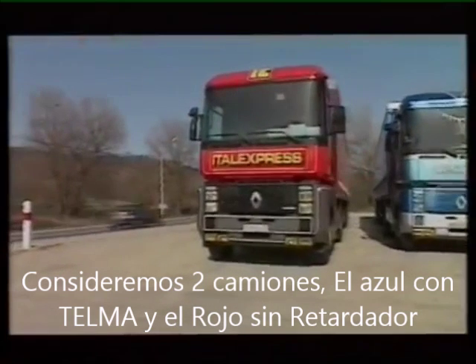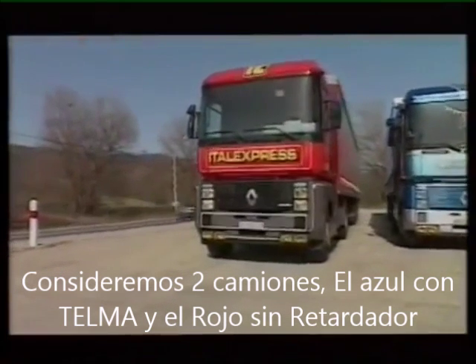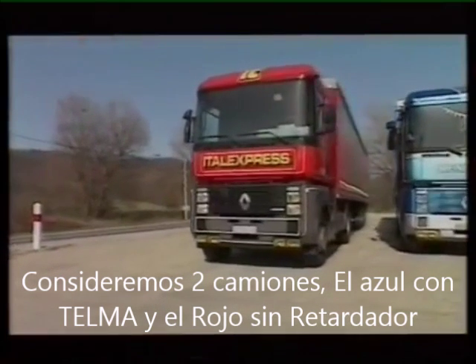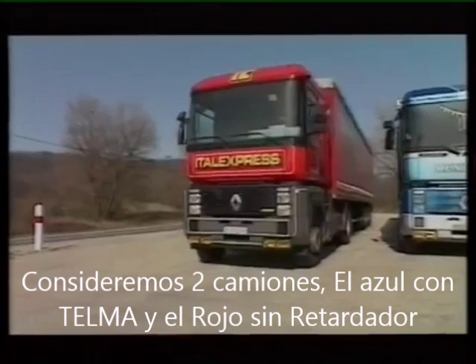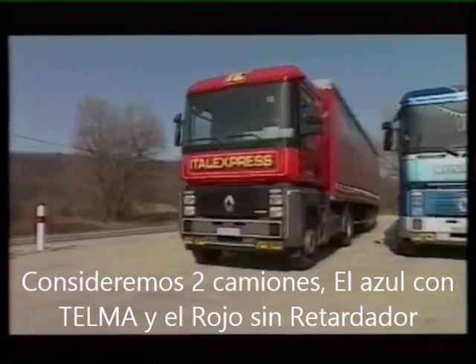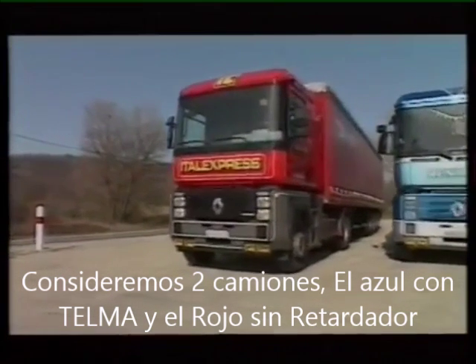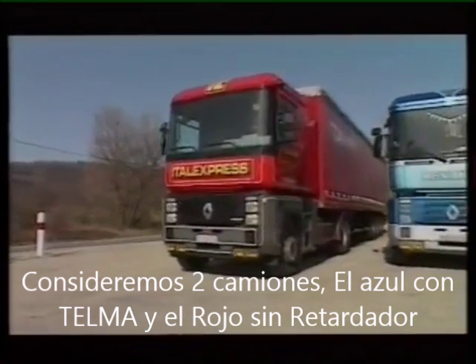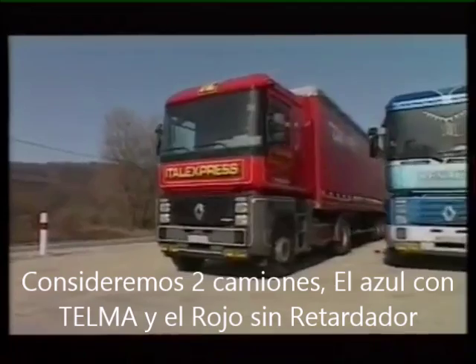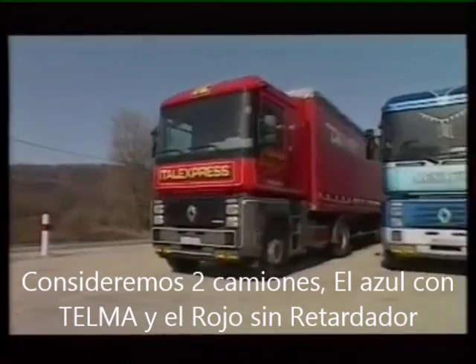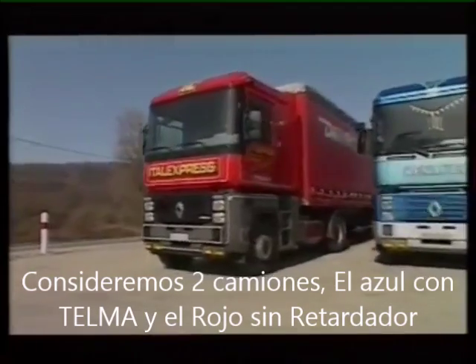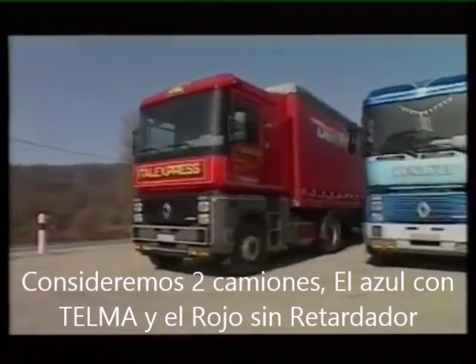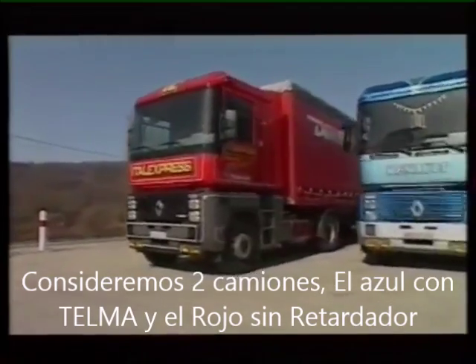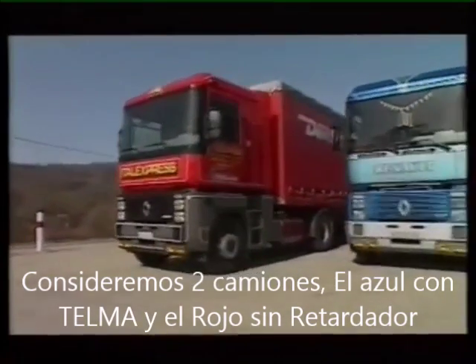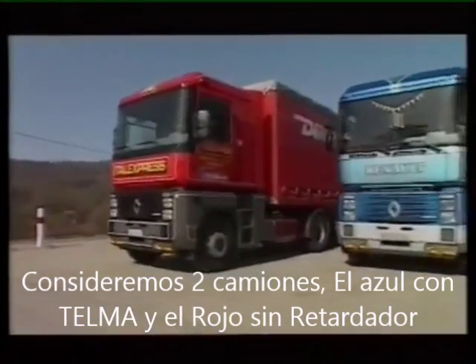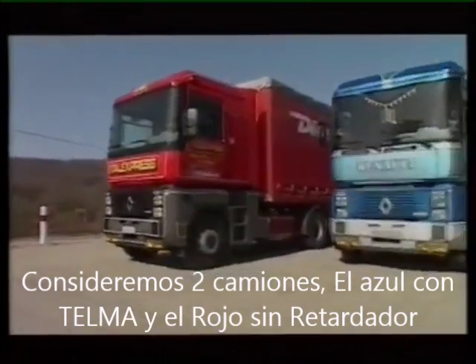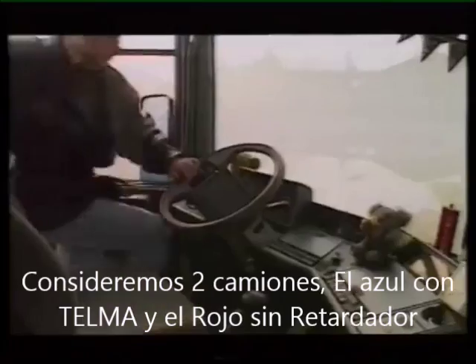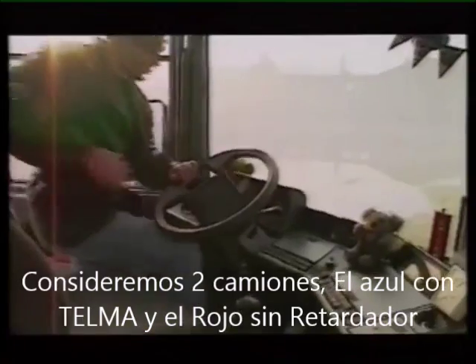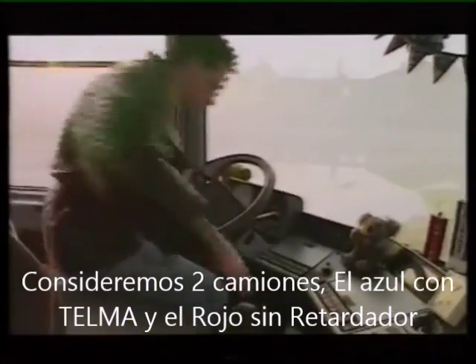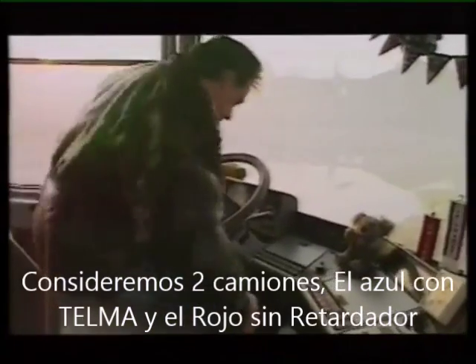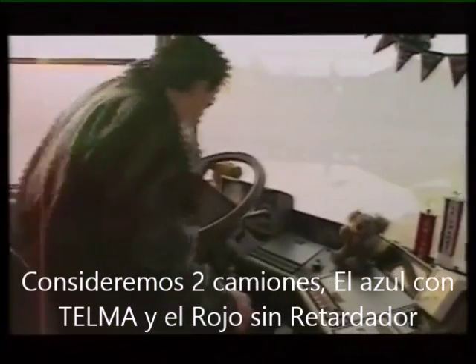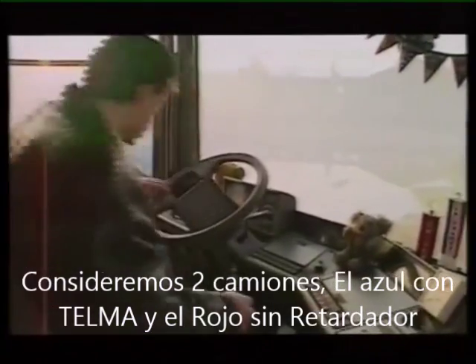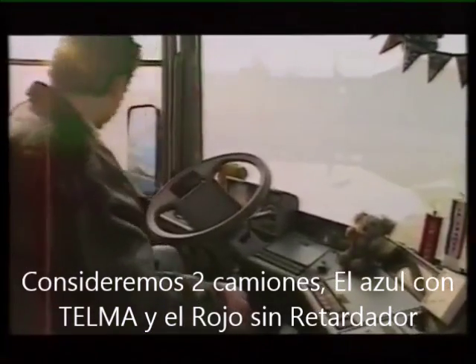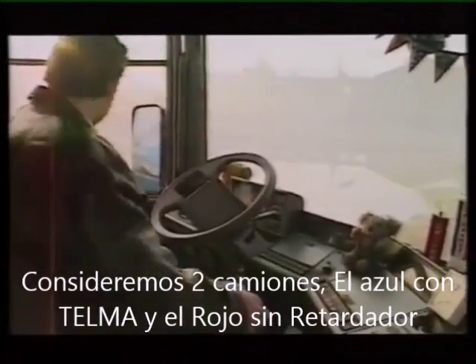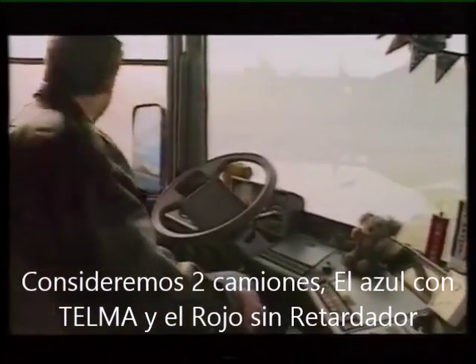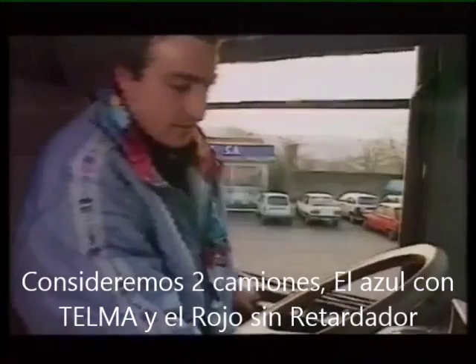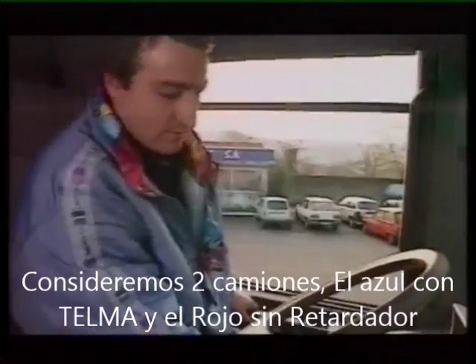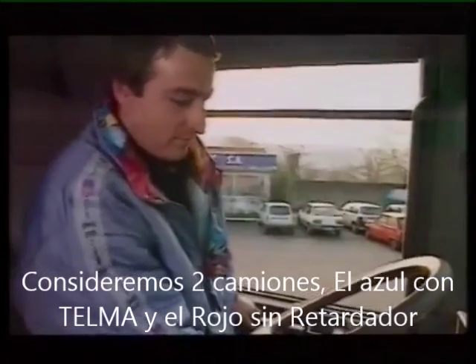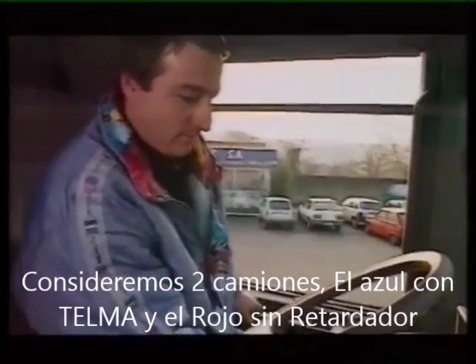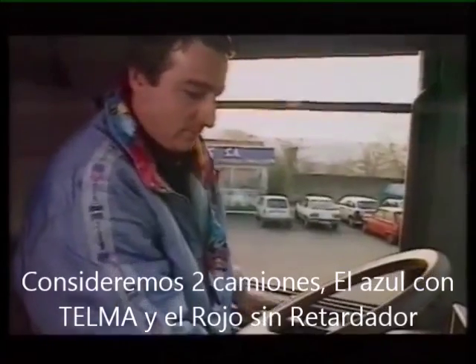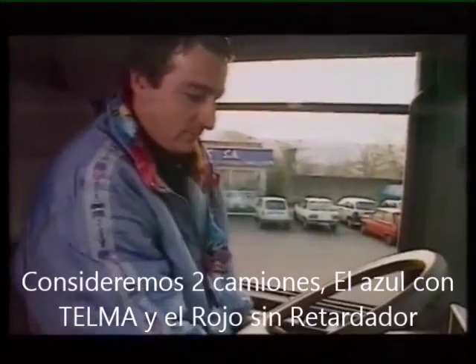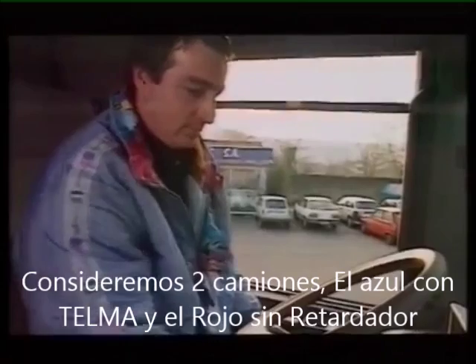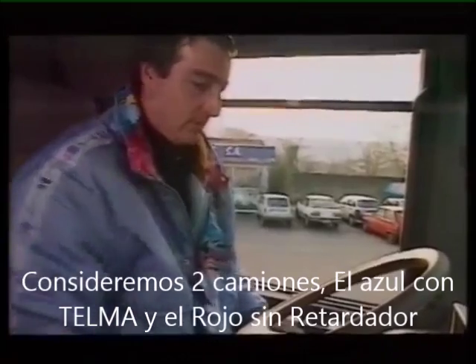After a short stop, these two rigs set off again. The blue rig is fitted with a Telmo retarder. The red one is not.